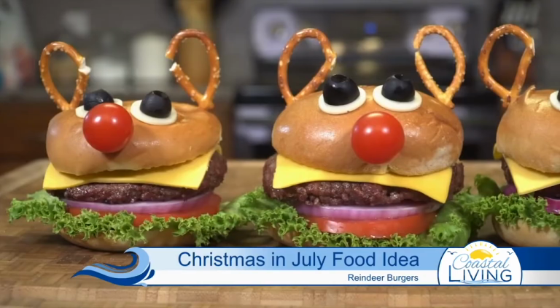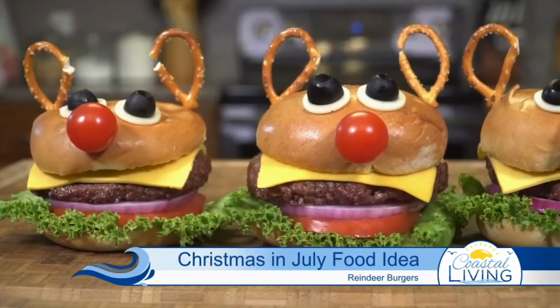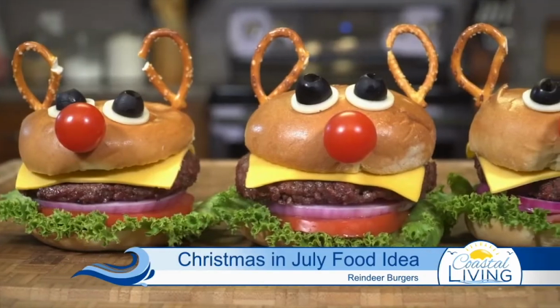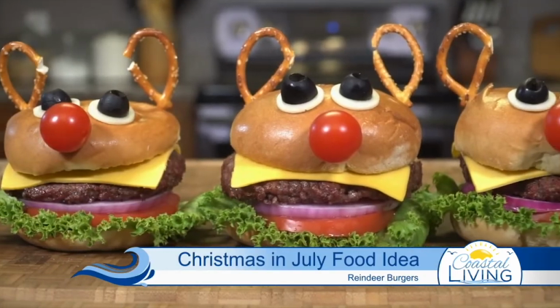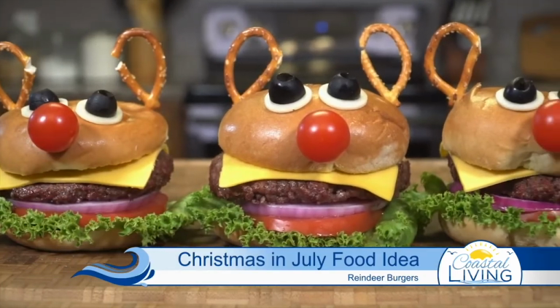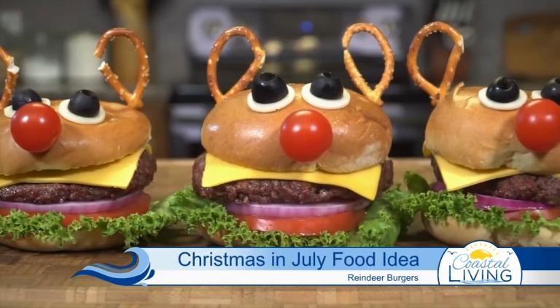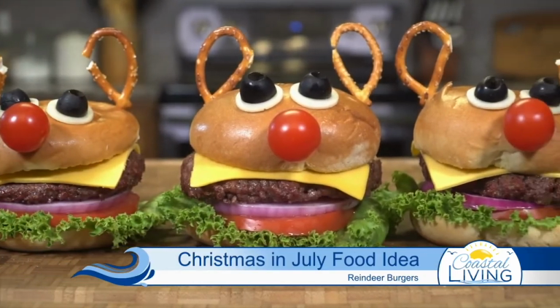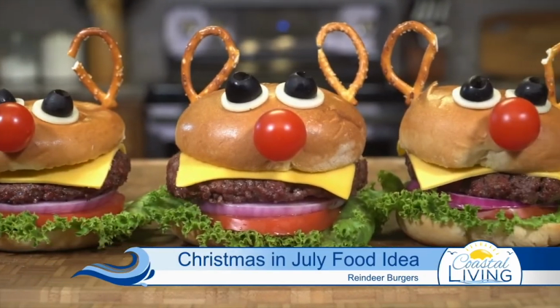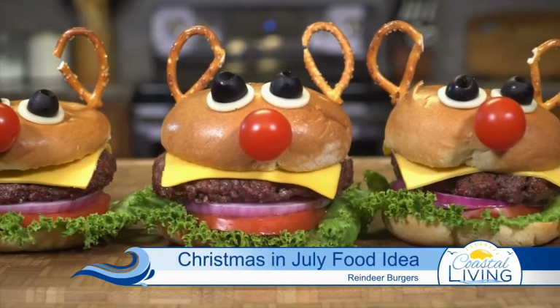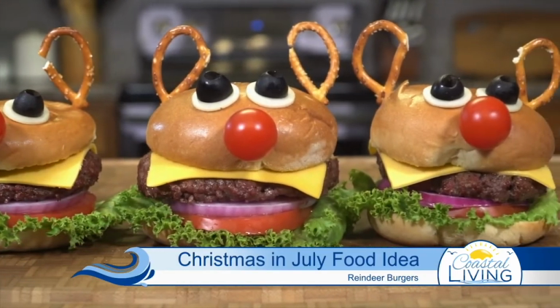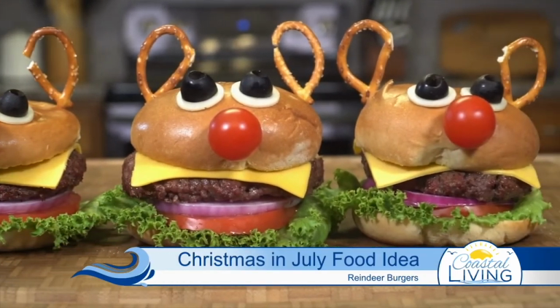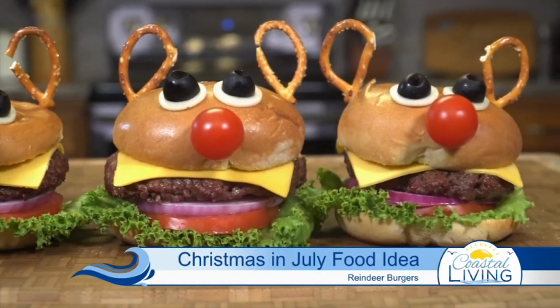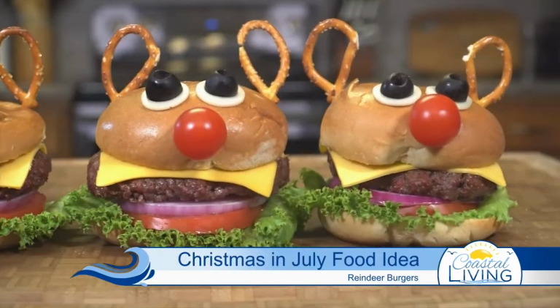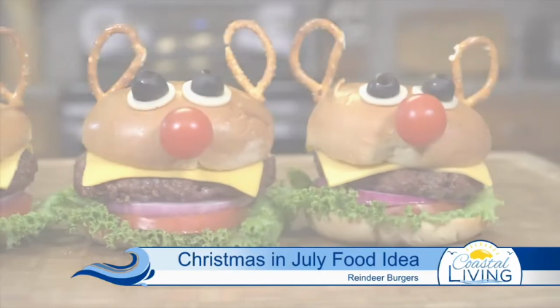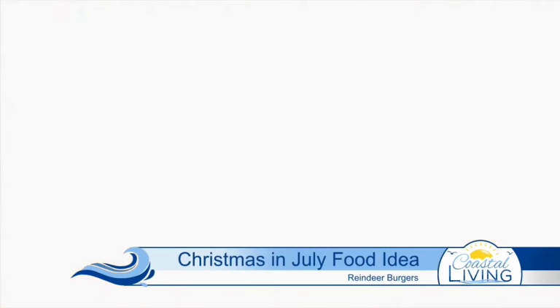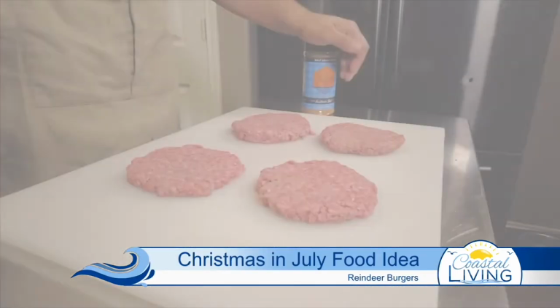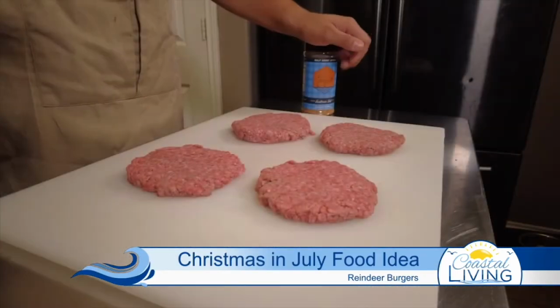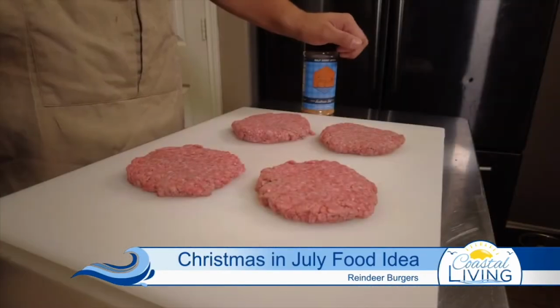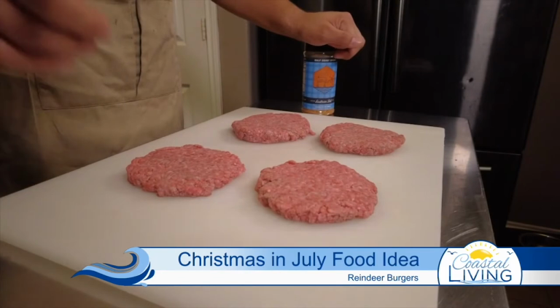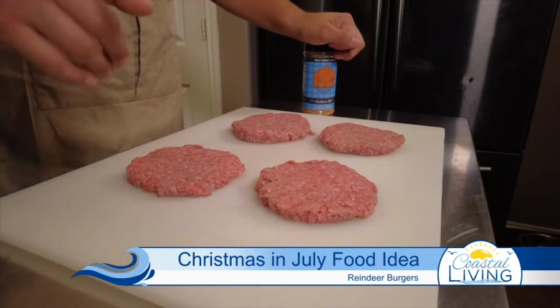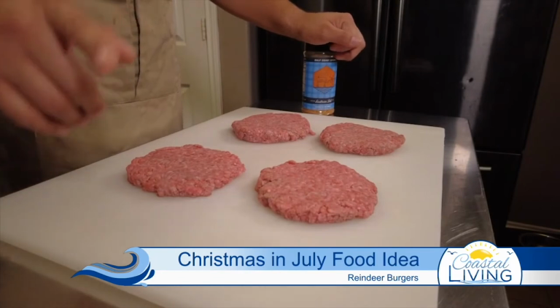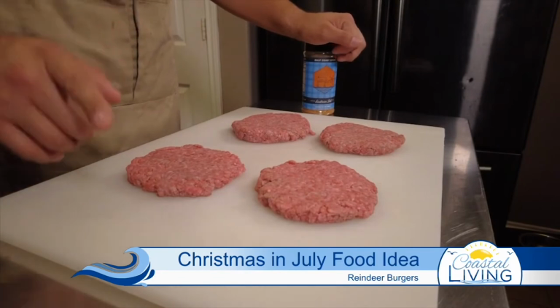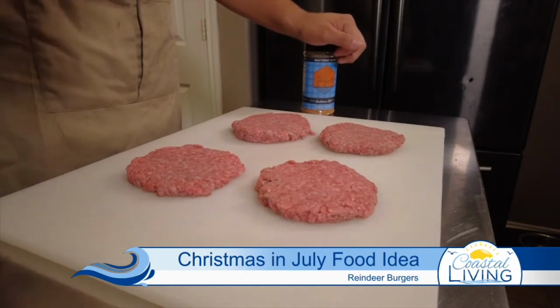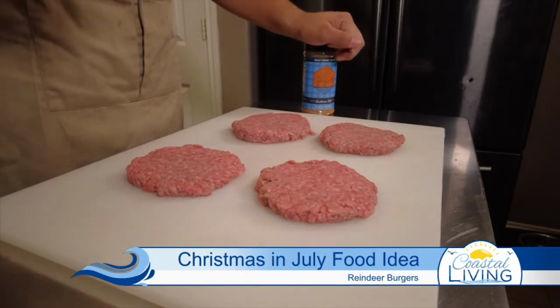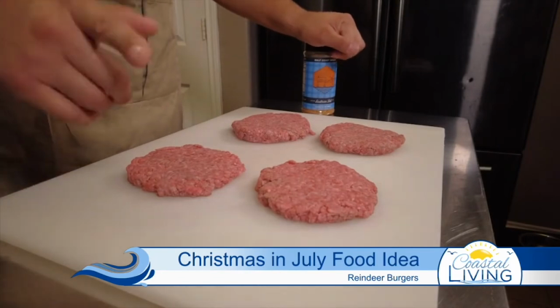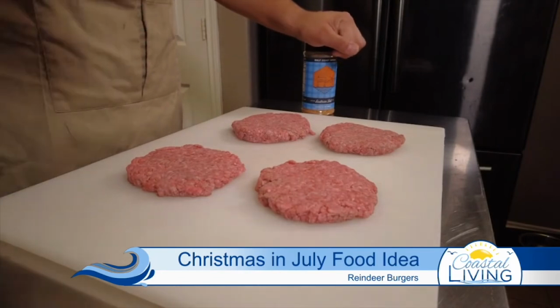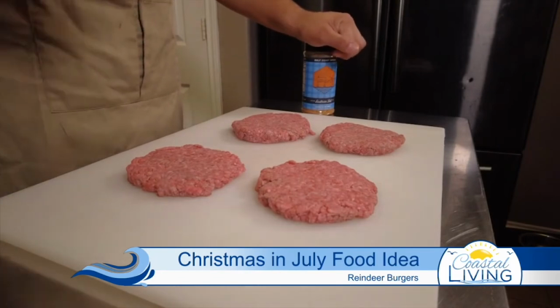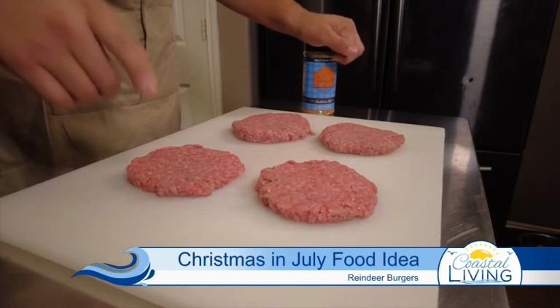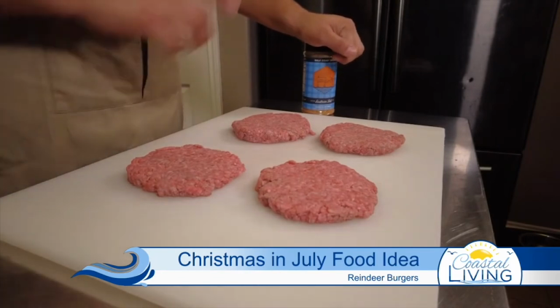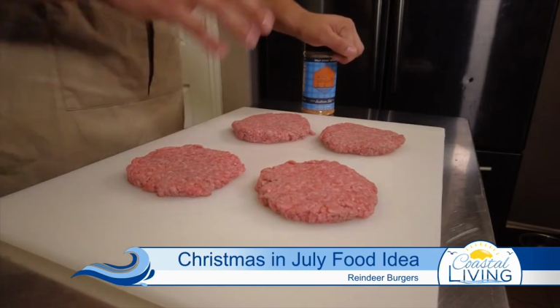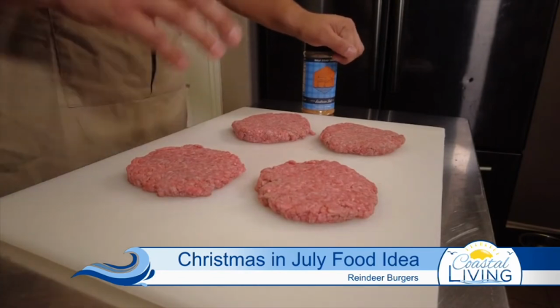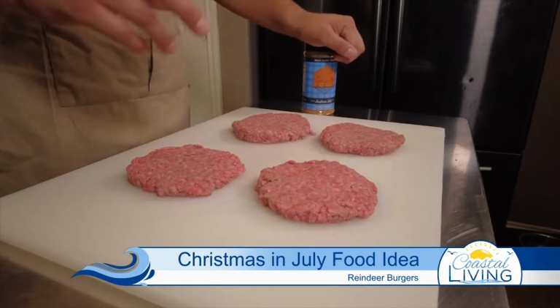Today we're calling this the Rudolph the Red Nosed Reindeer Burger. My six year old daughter came up with that name — I think it's the best name it could possibly be.